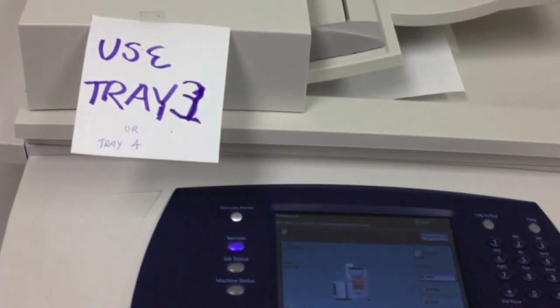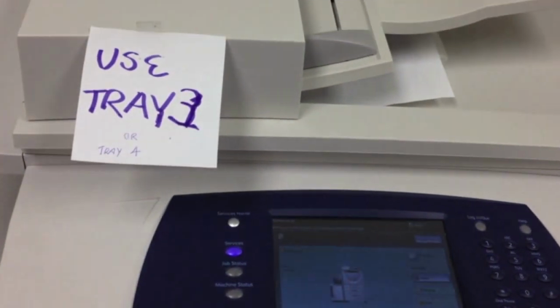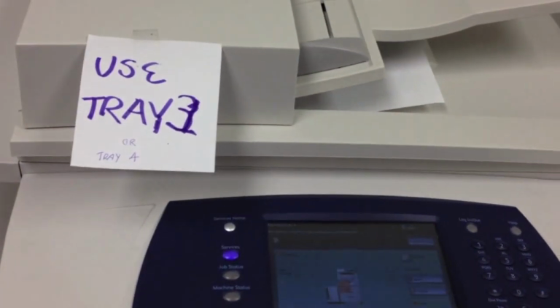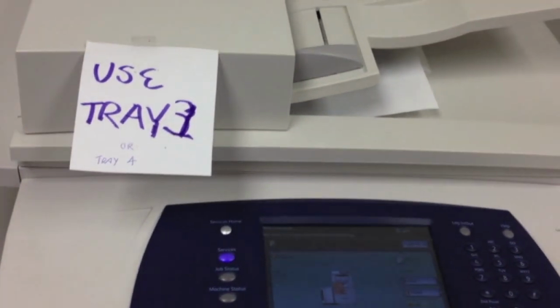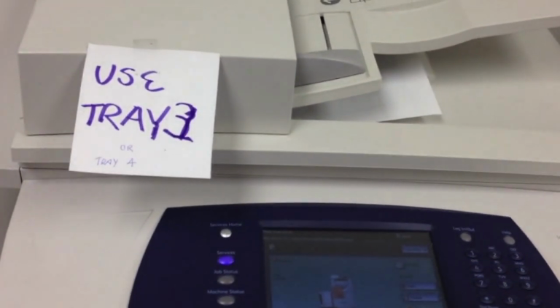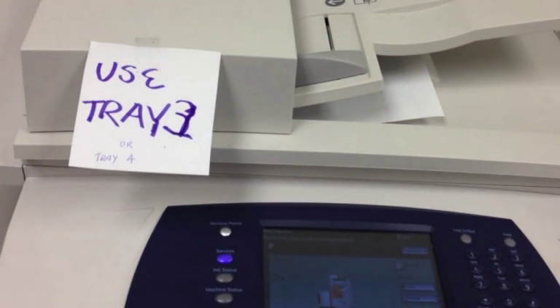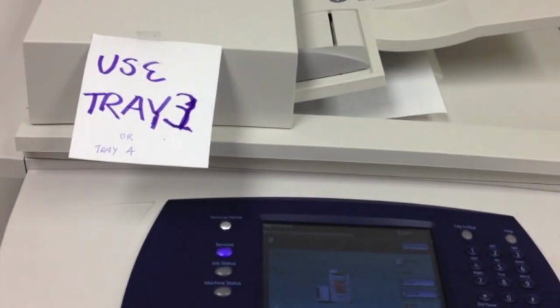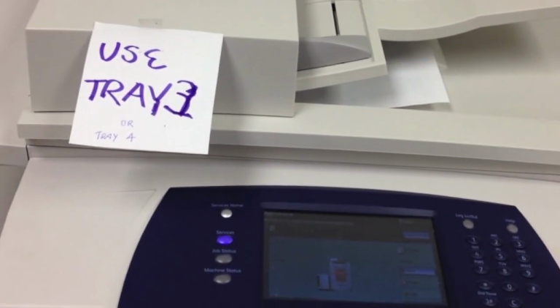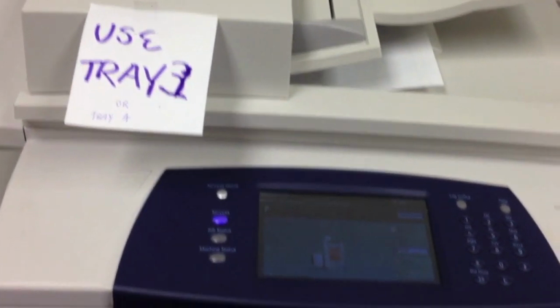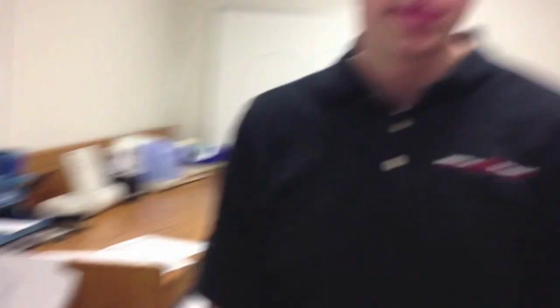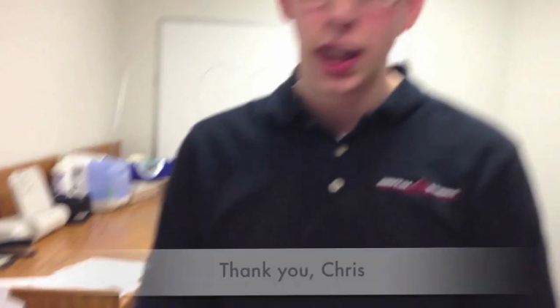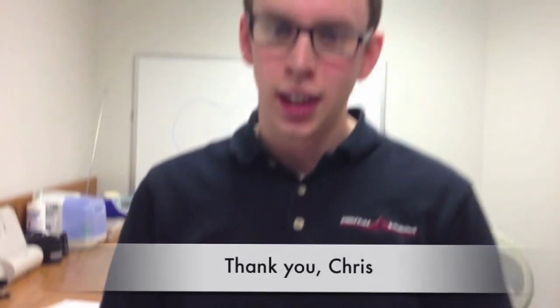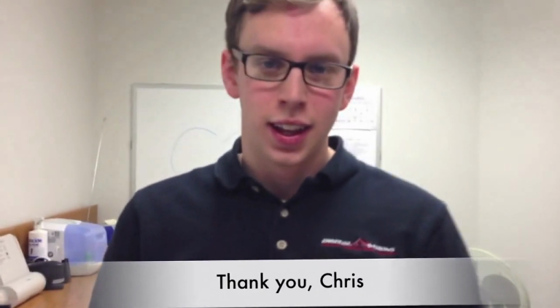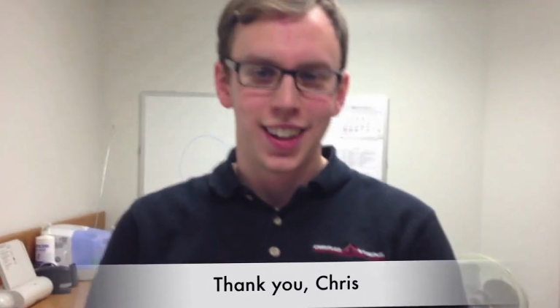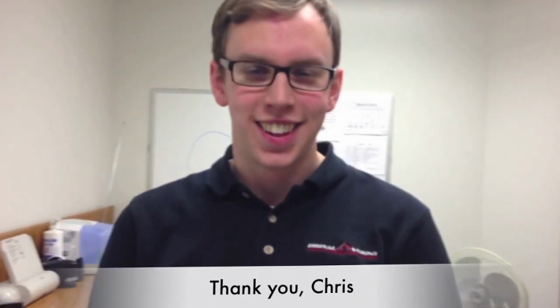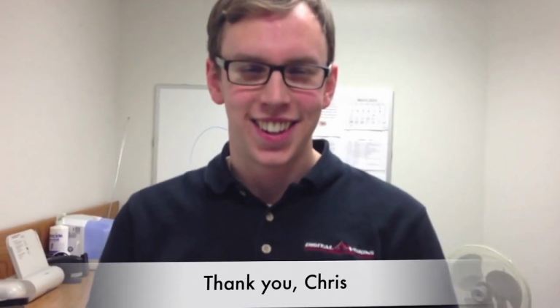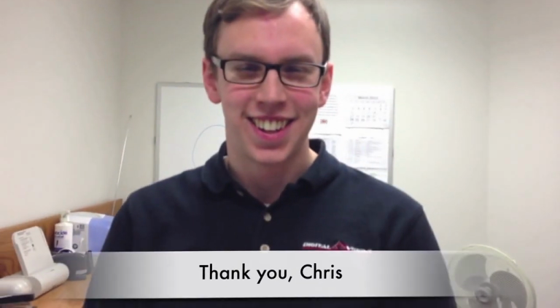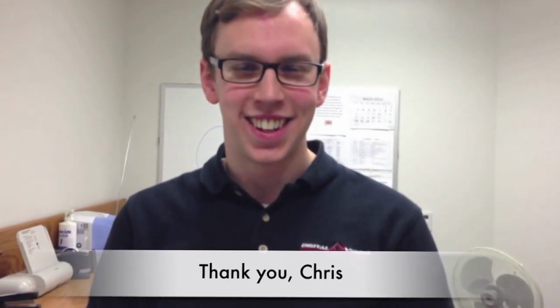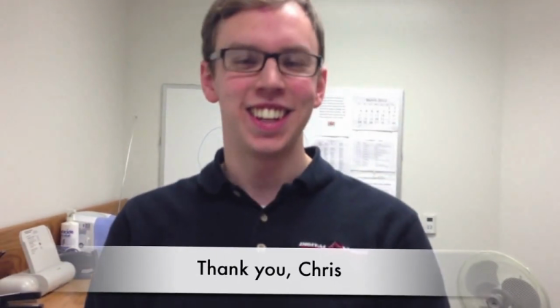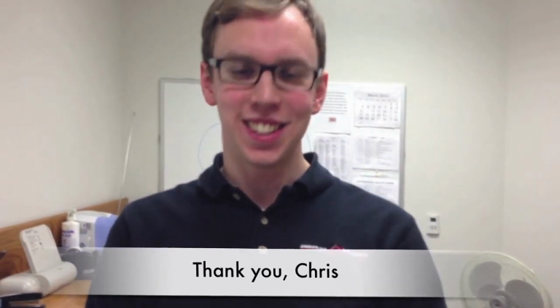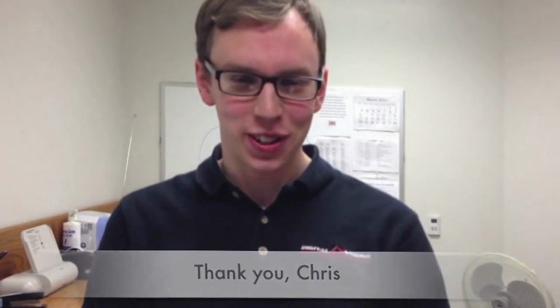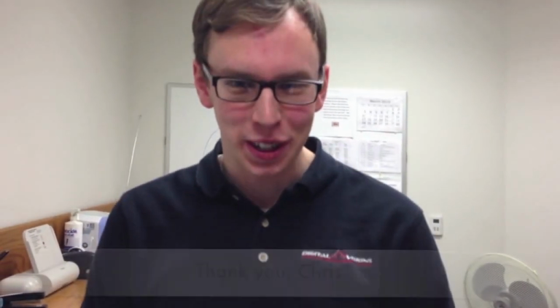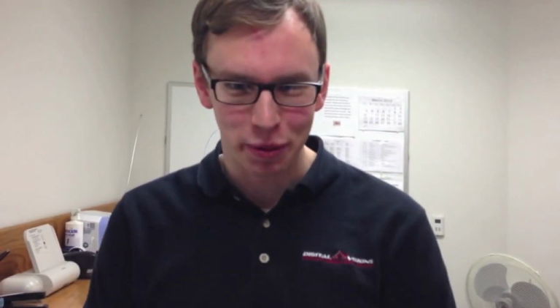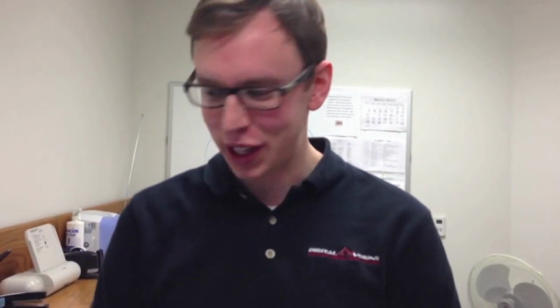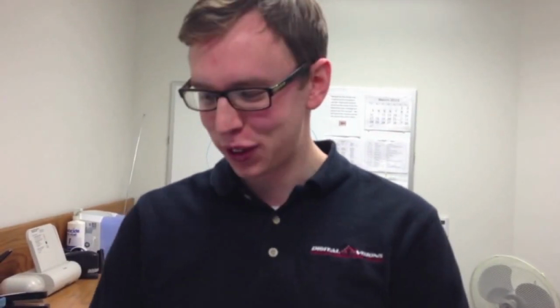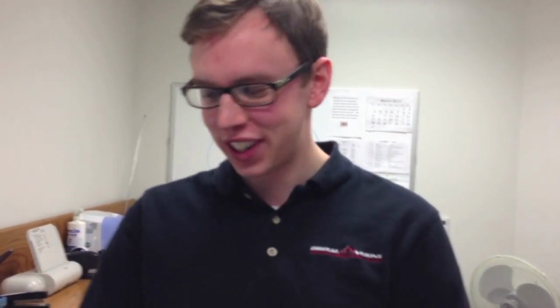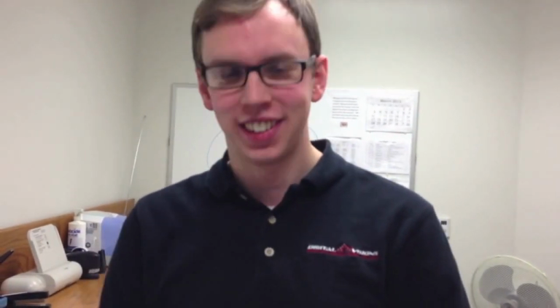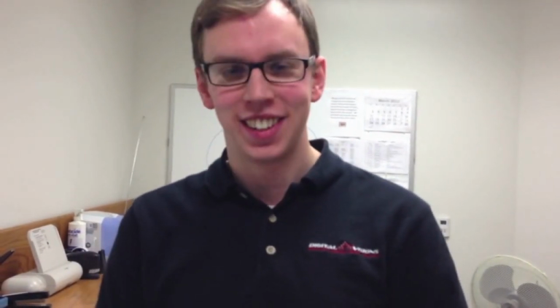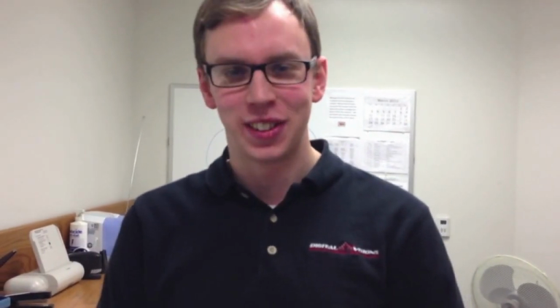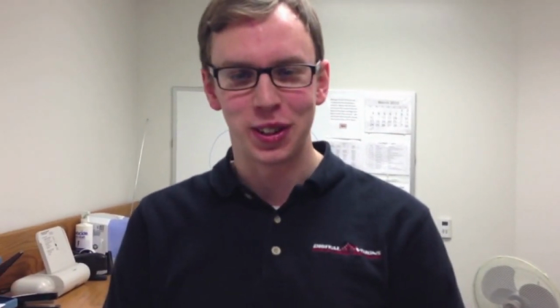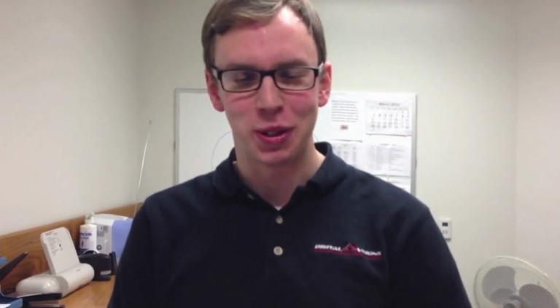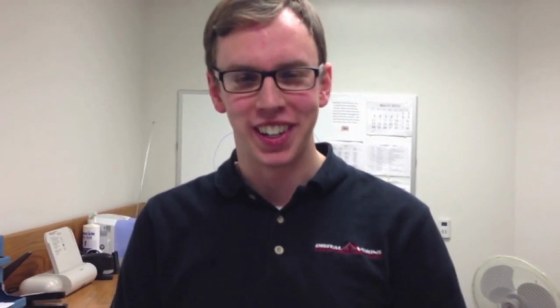It will scan it in, process, and send it. Thank you so much for joining us today. Yes, you're welcome. Thanks for going through this with me.